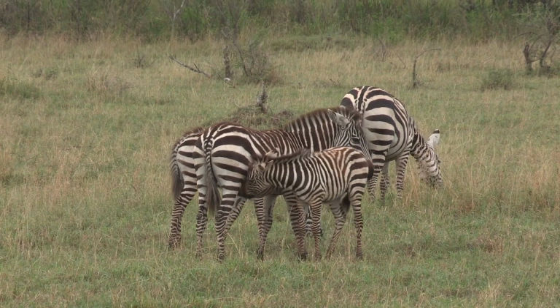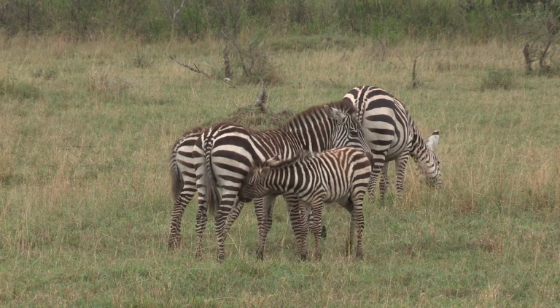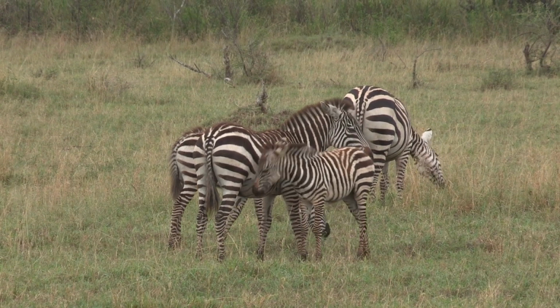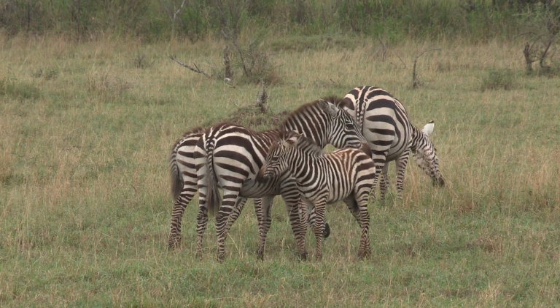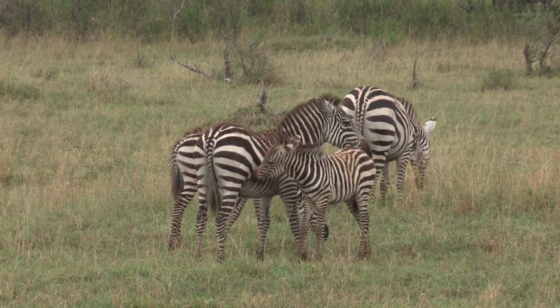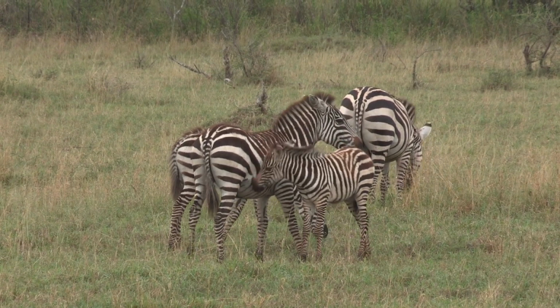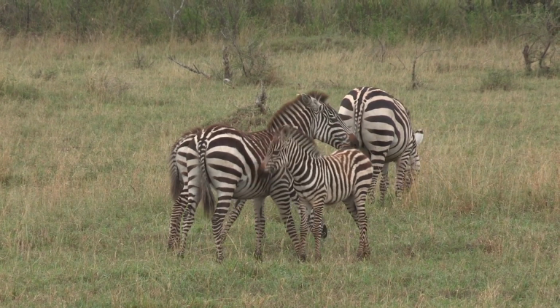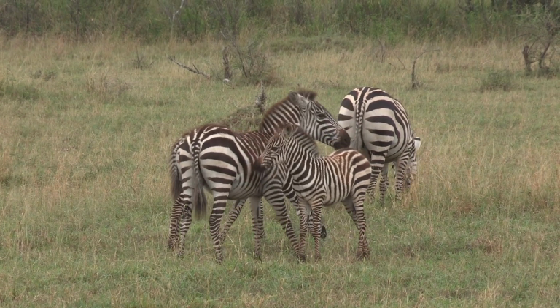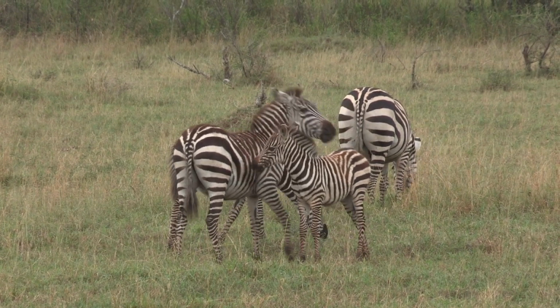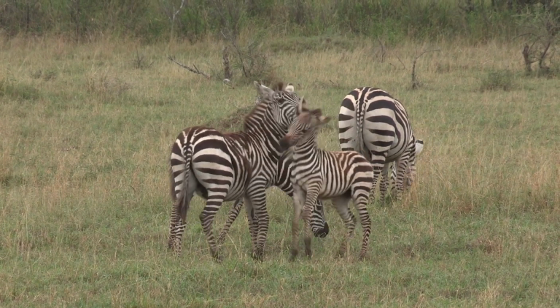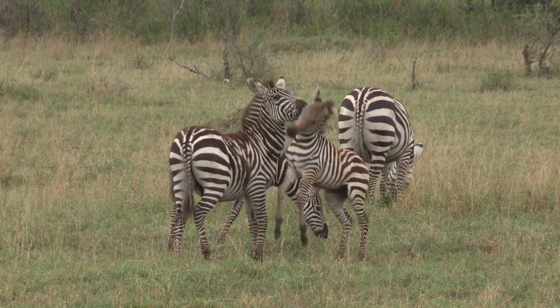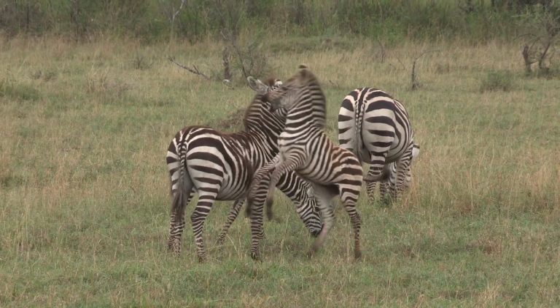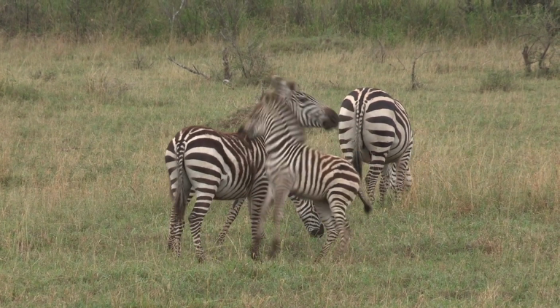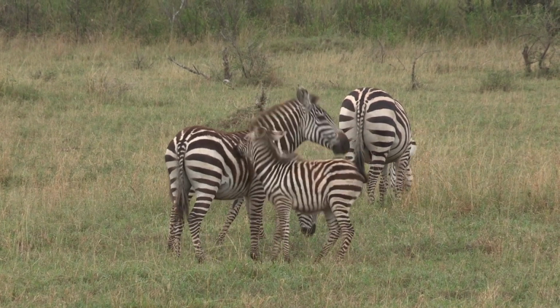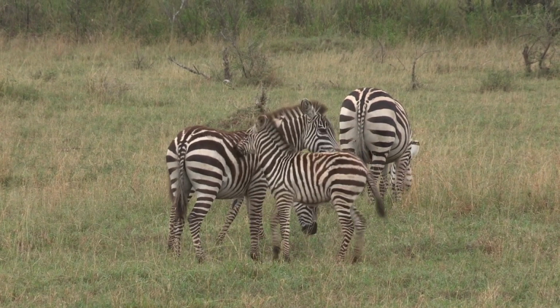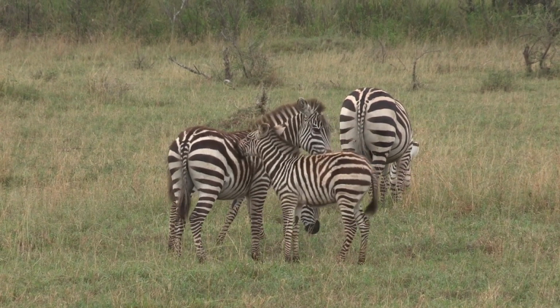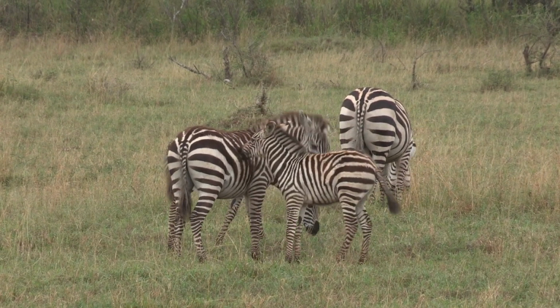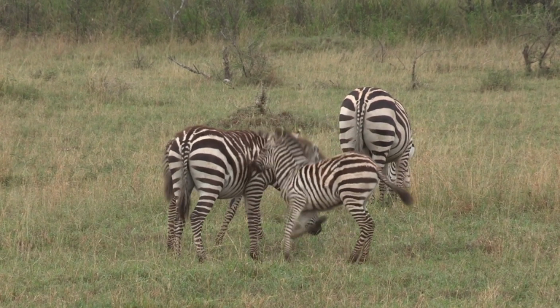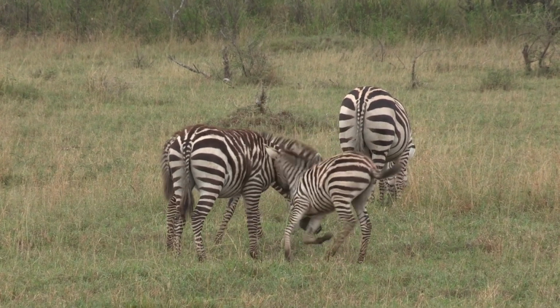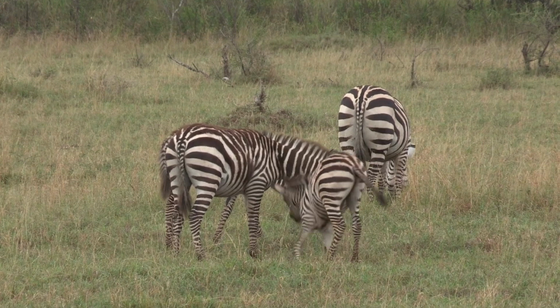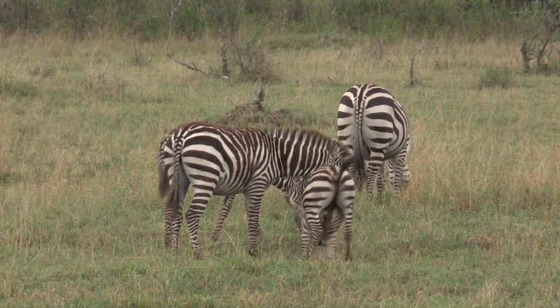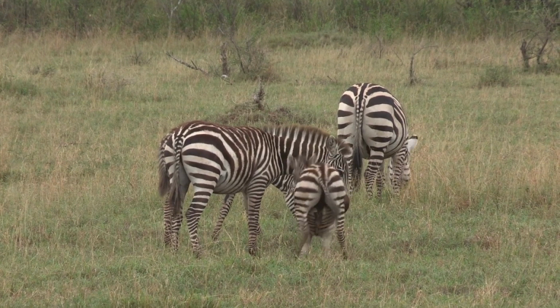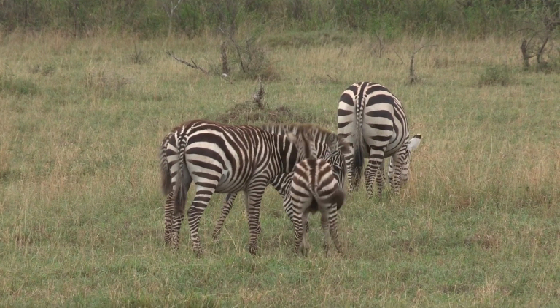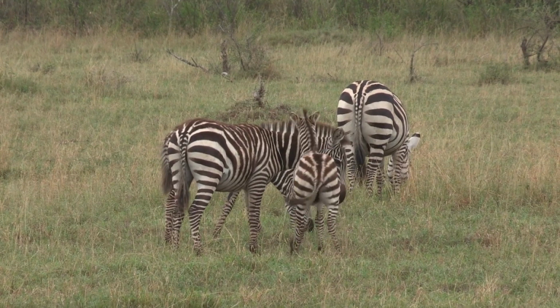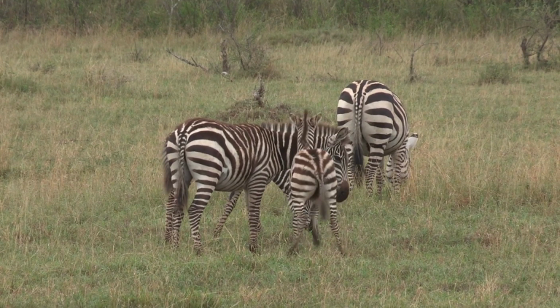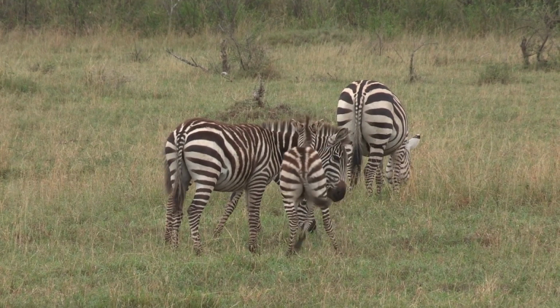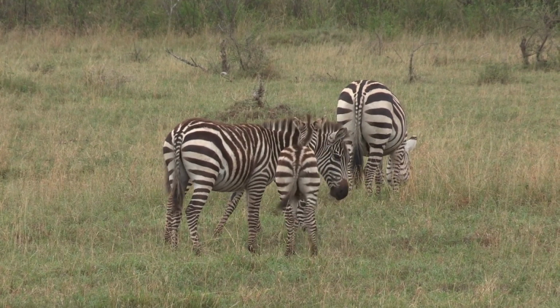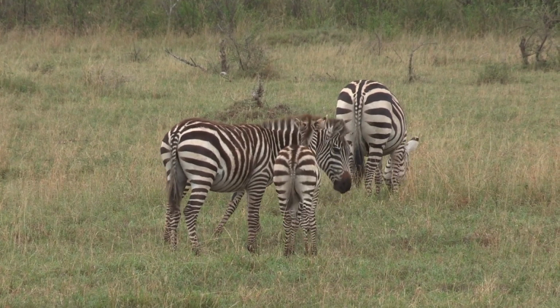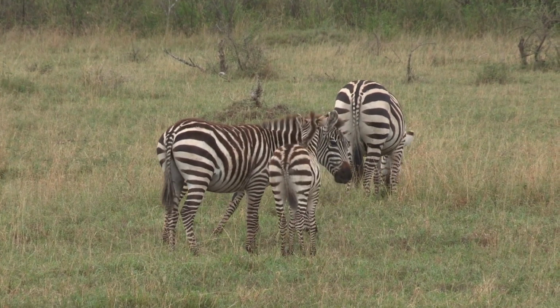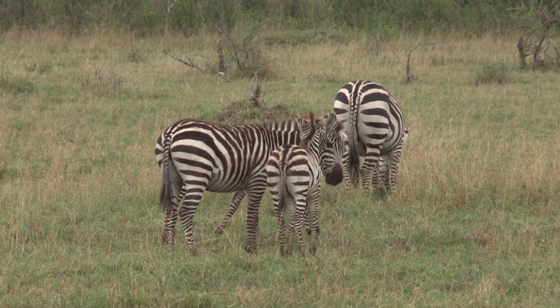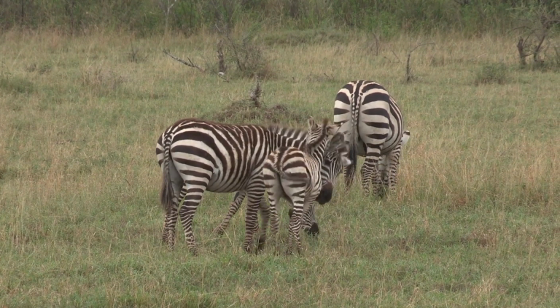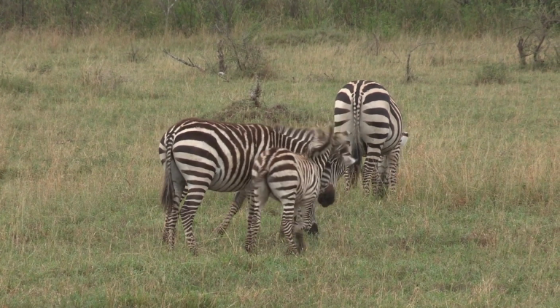And who knows, maybe someday we'll discover an even more effective pattern for keeping horseflies at bay.